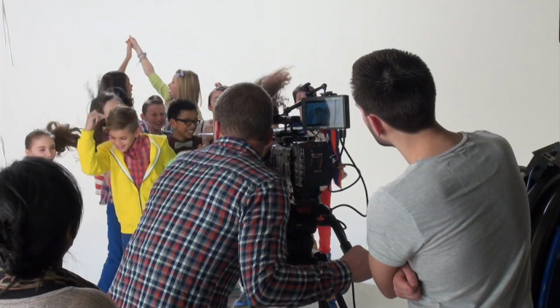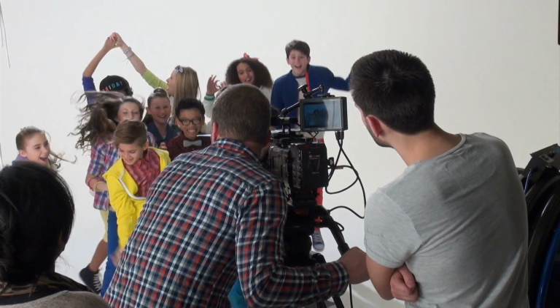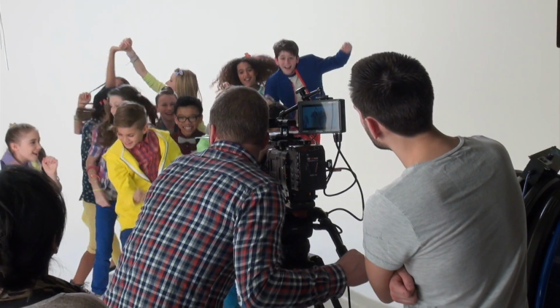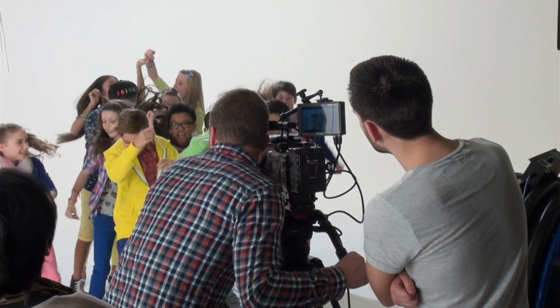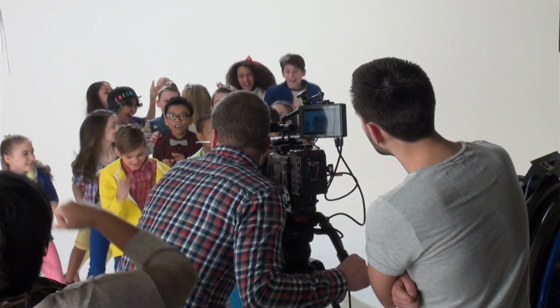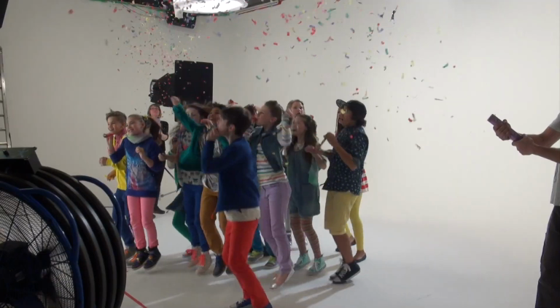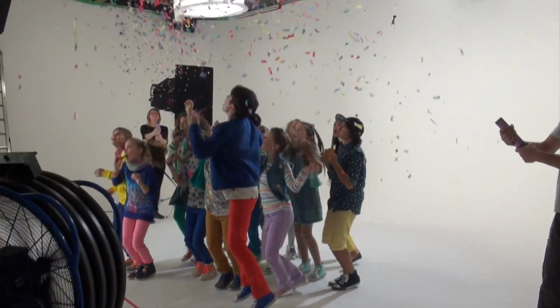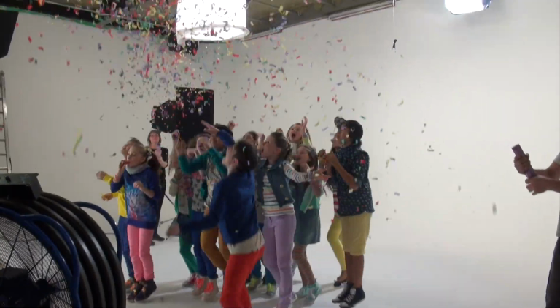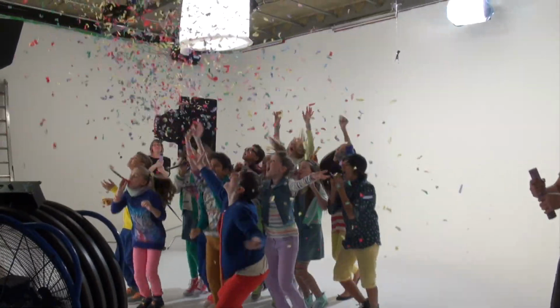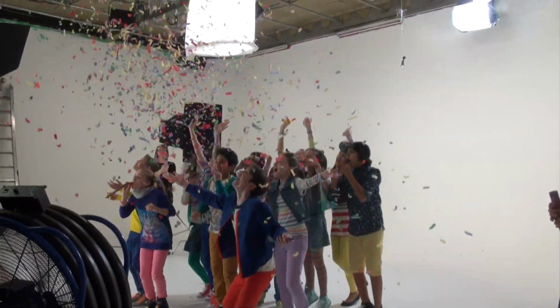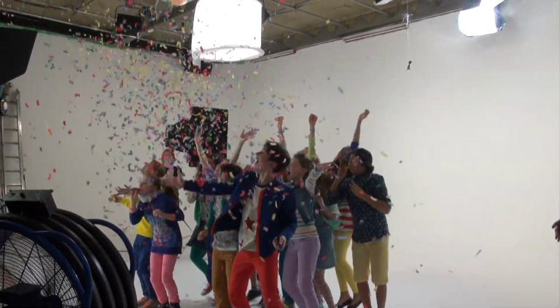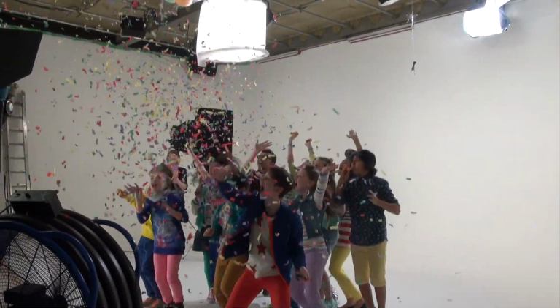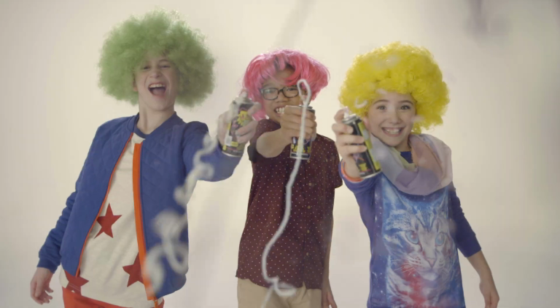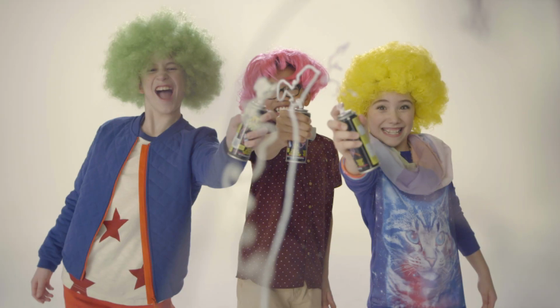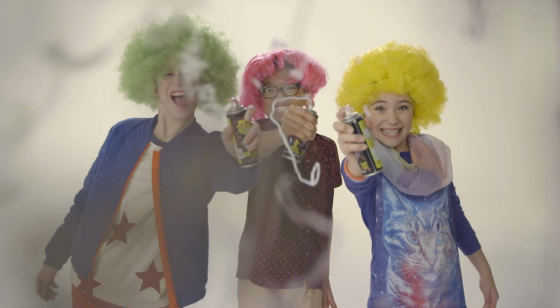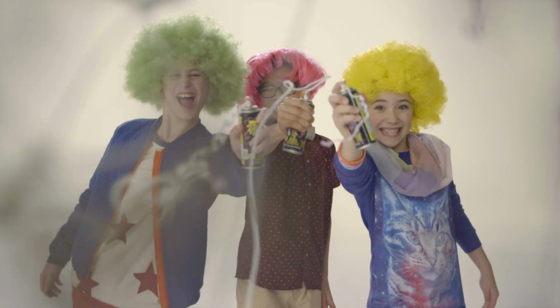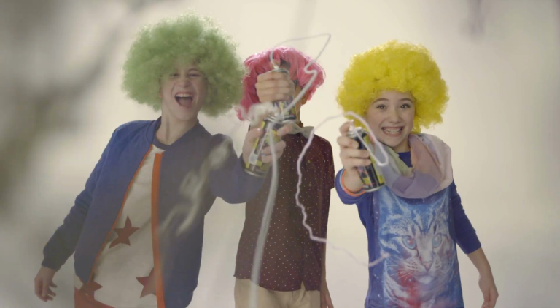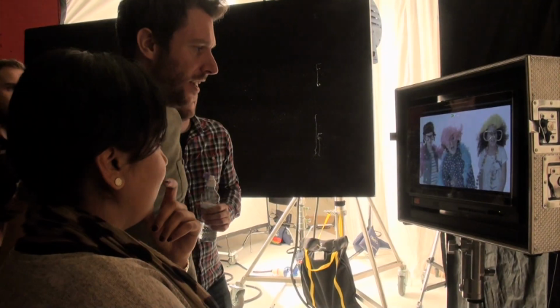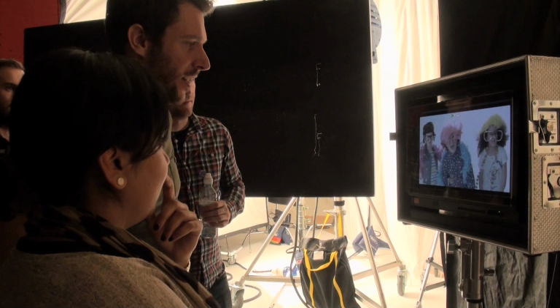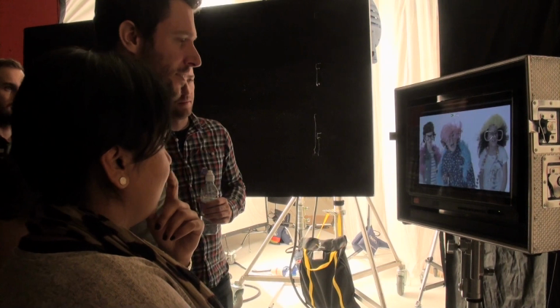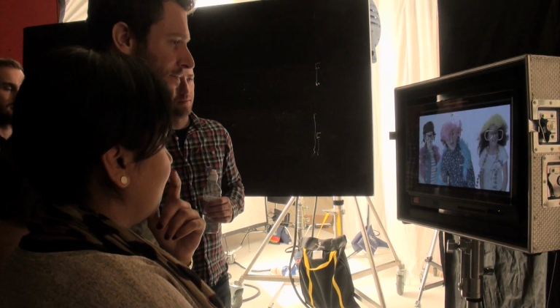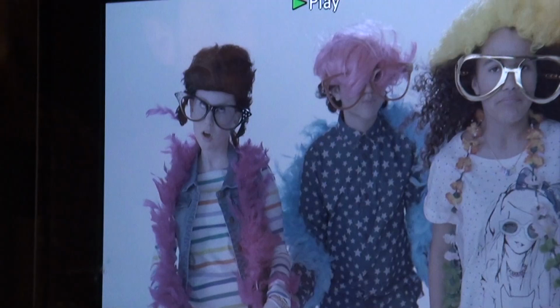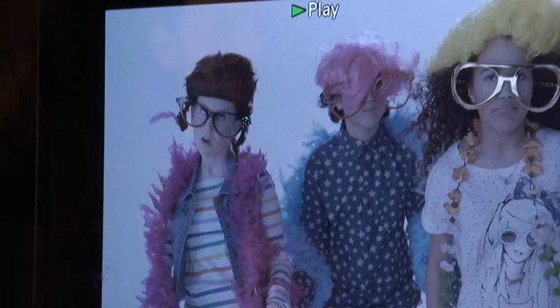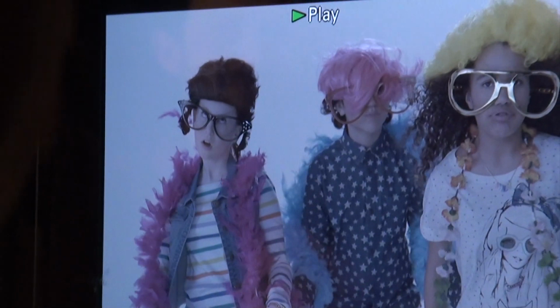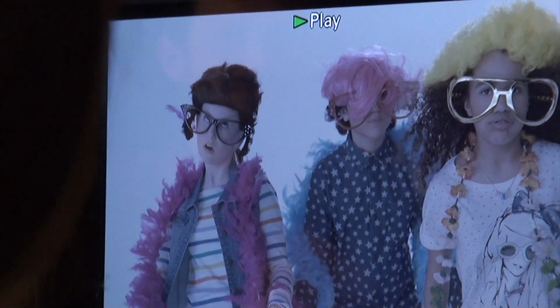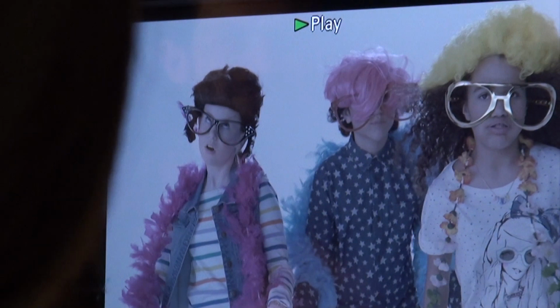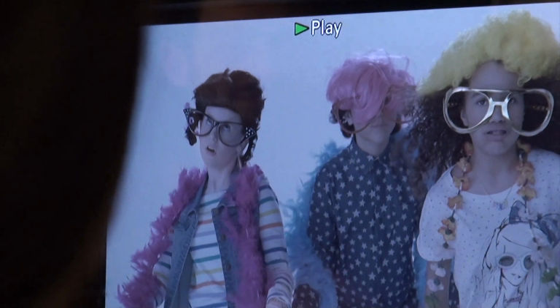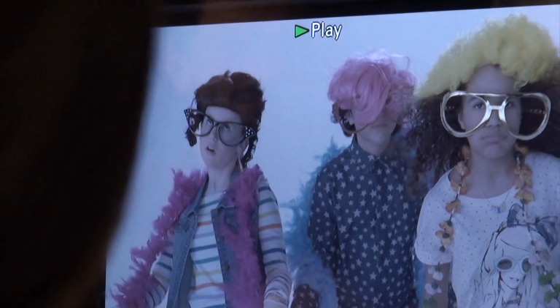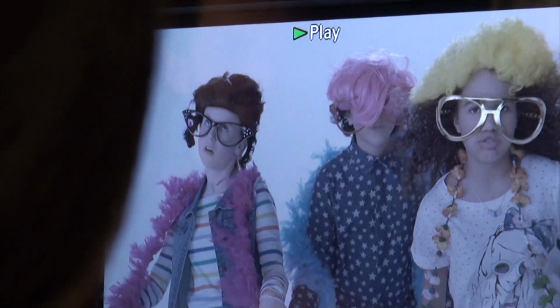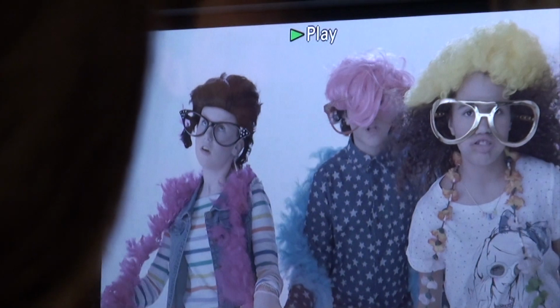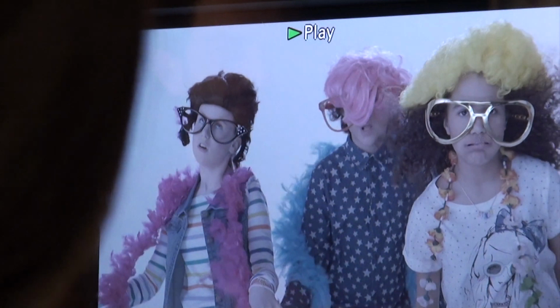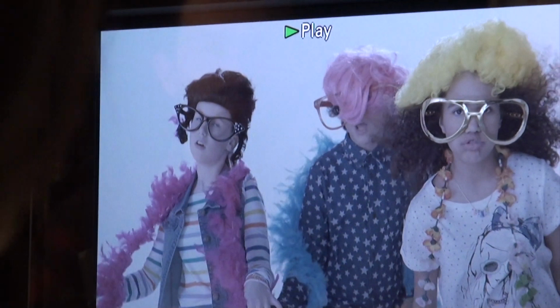Shooting with Disney Channel can get a little bit messy. And it looks like those face warm ups paid off.